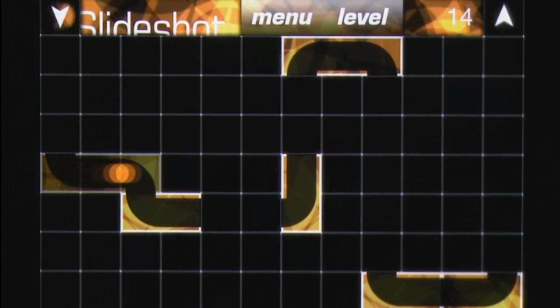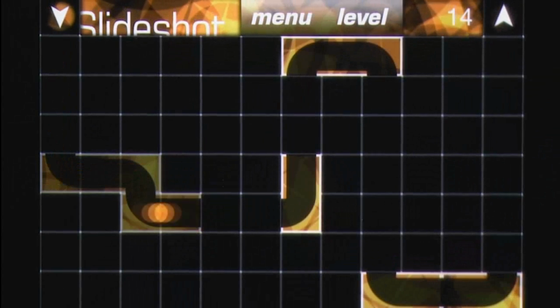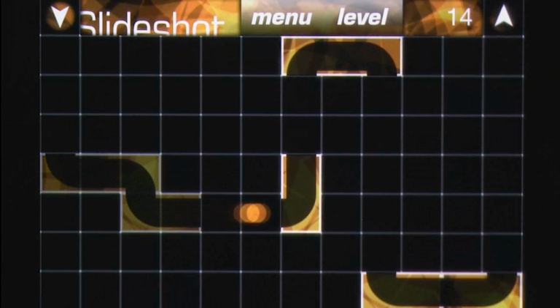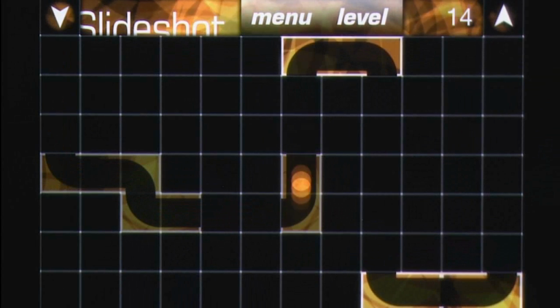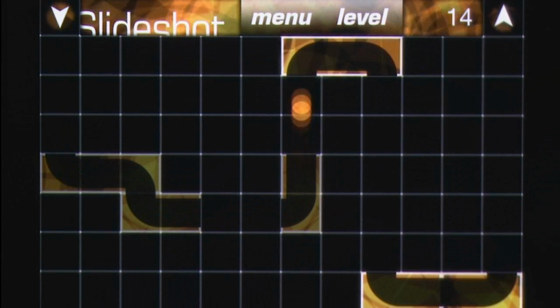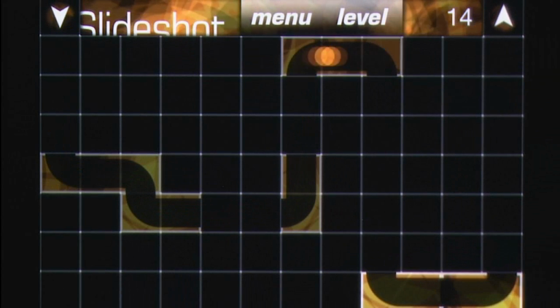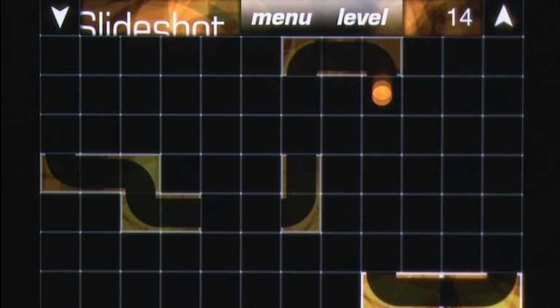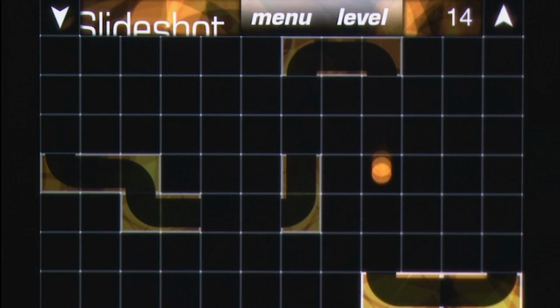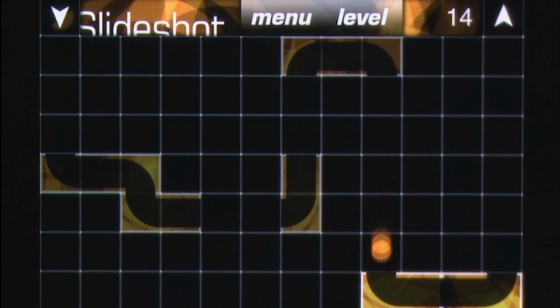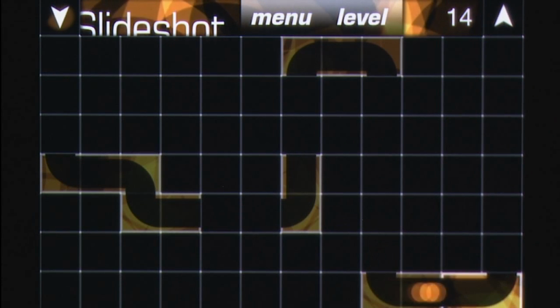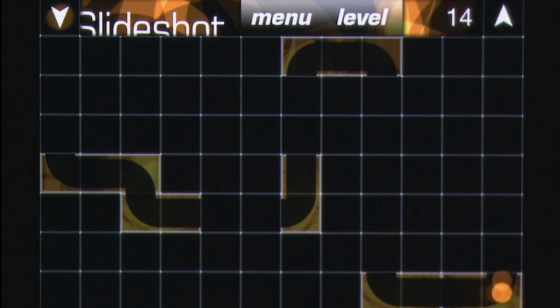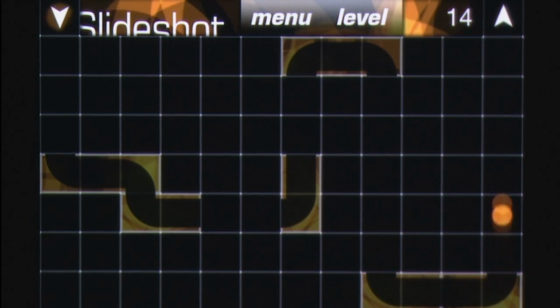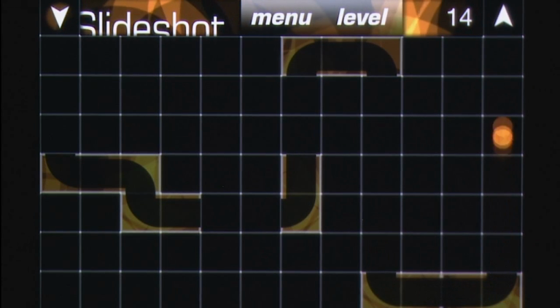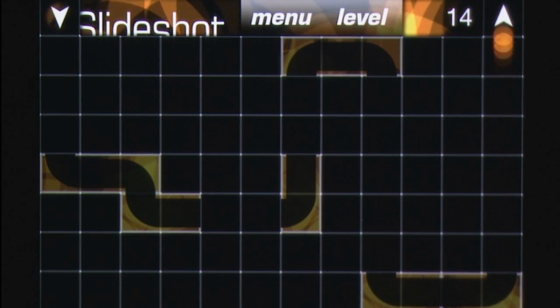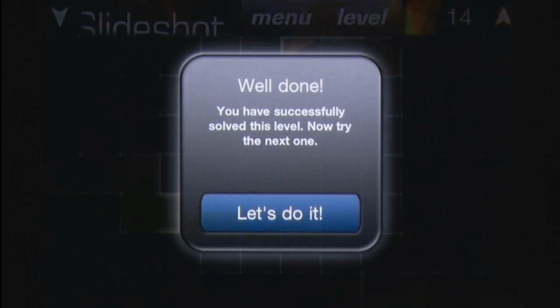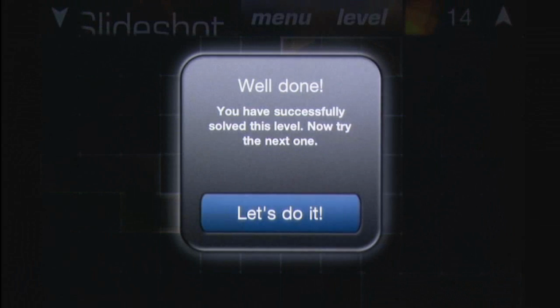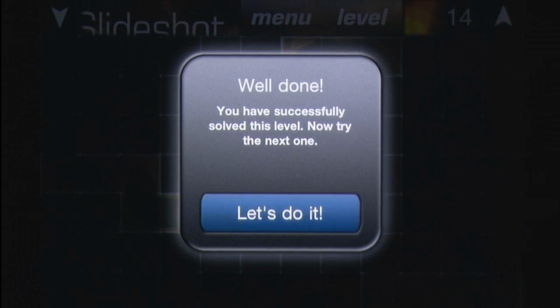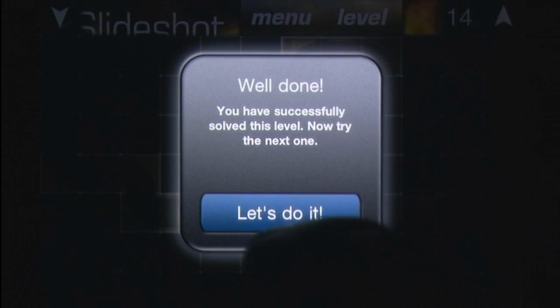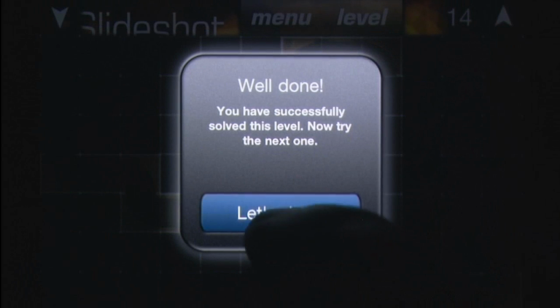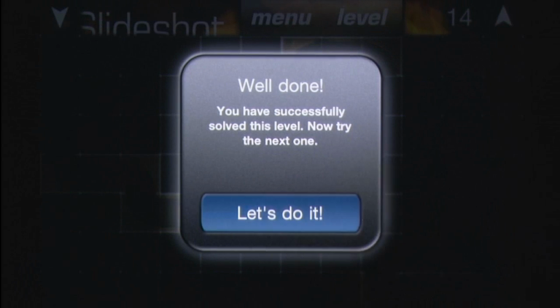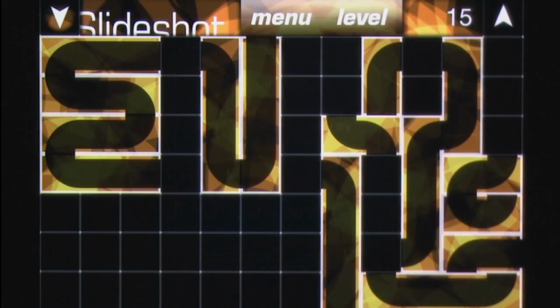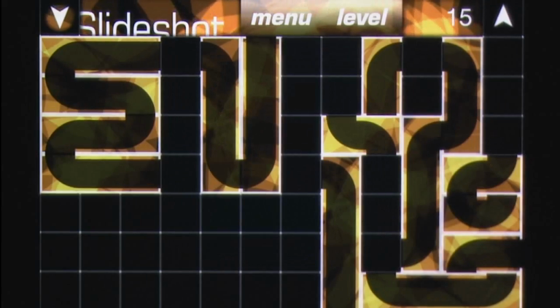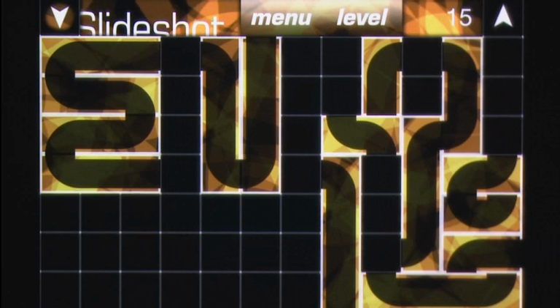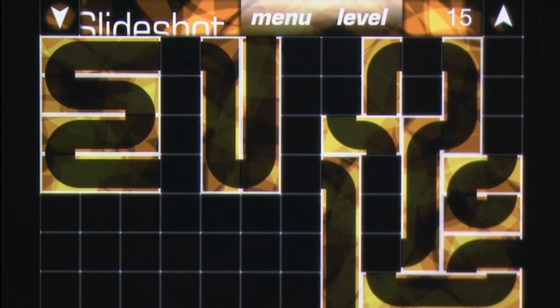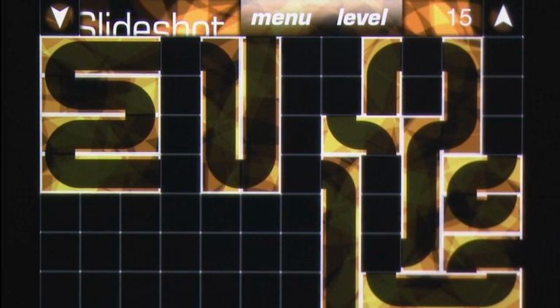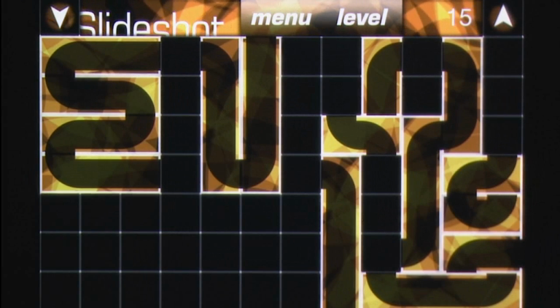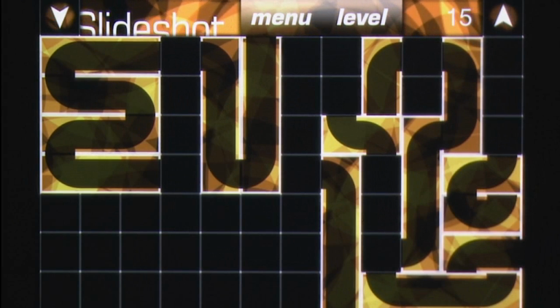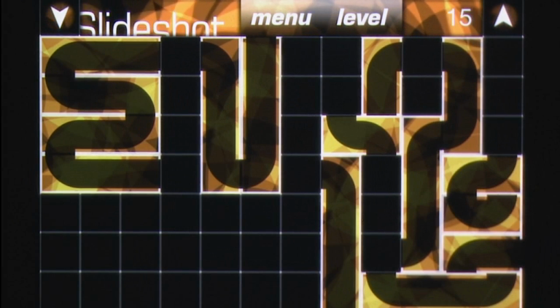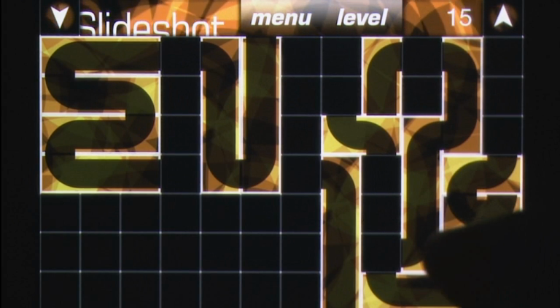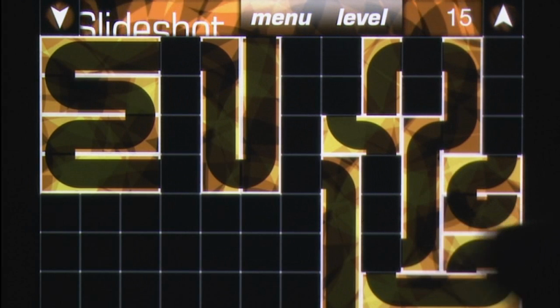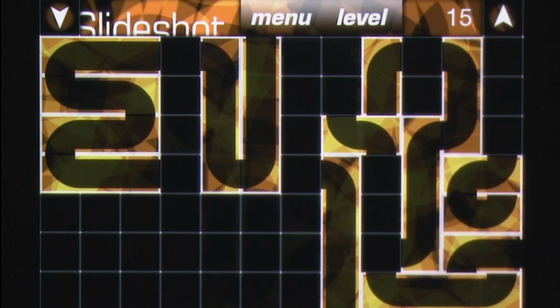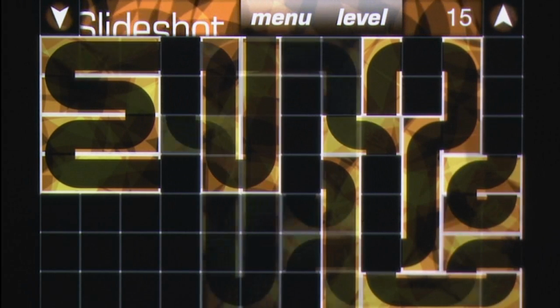Visually there's not a lot to write home about with Slideshot 2, but the designs are clear and their default scheme has a neat hypnotic animation in the background.